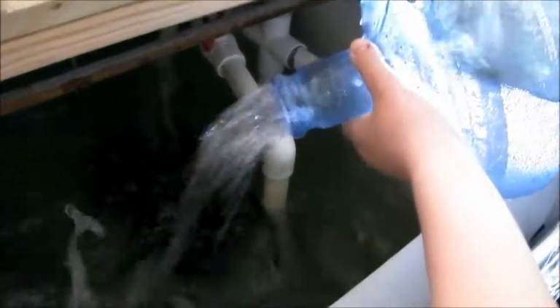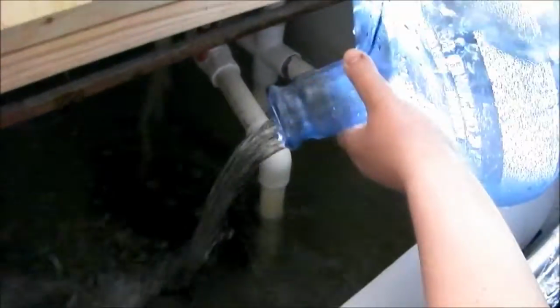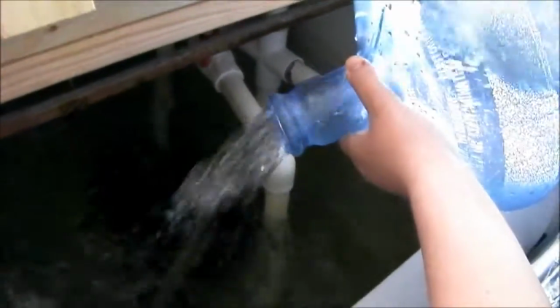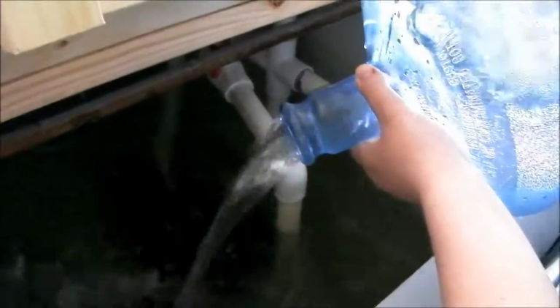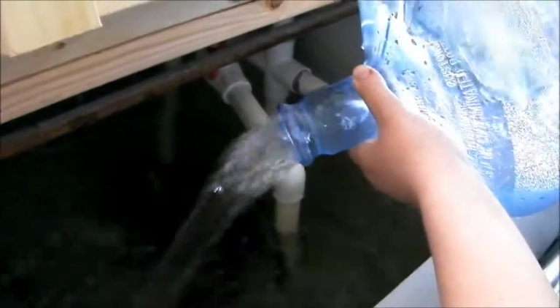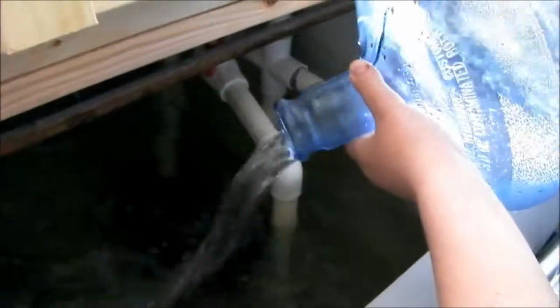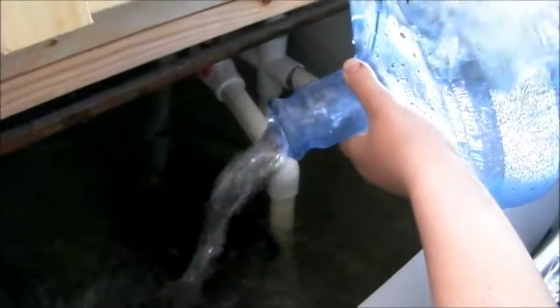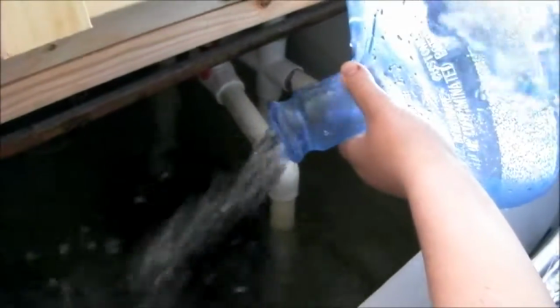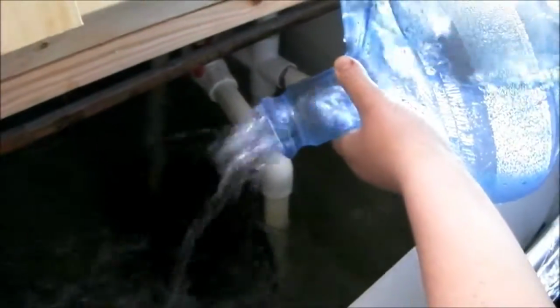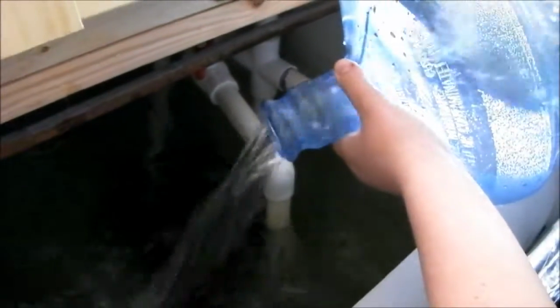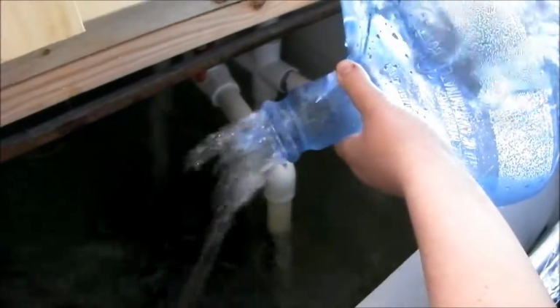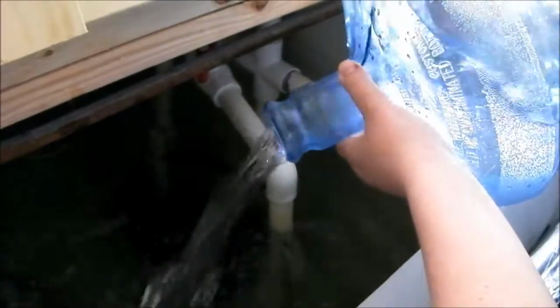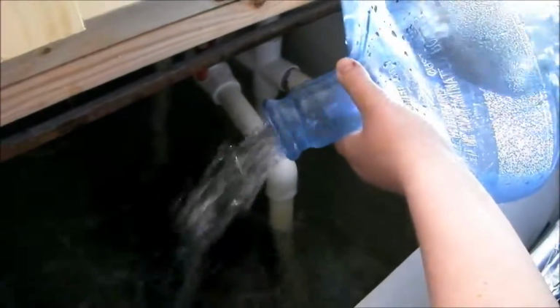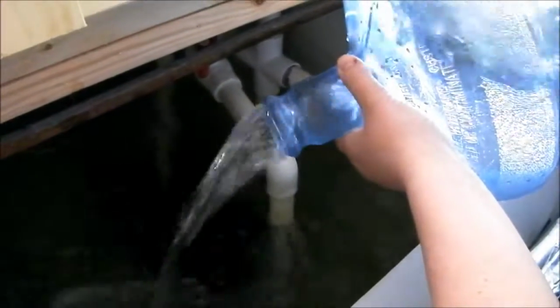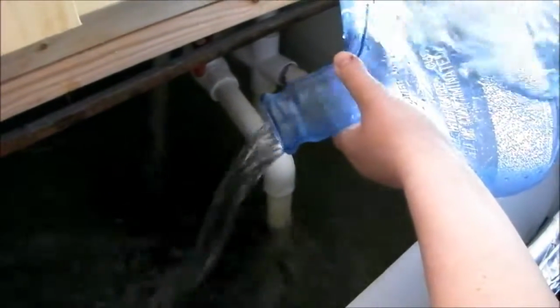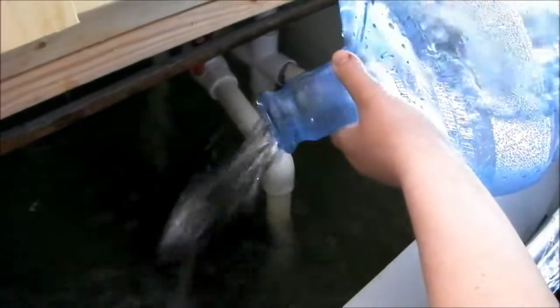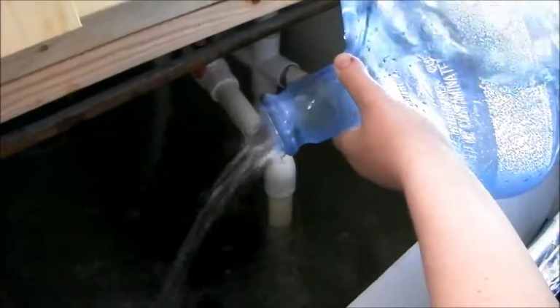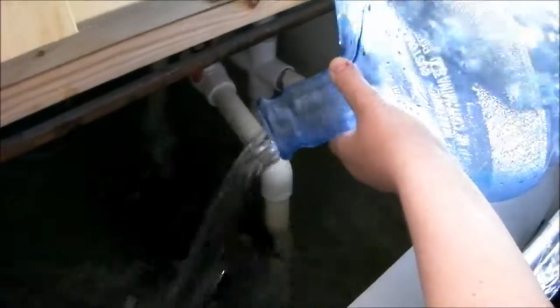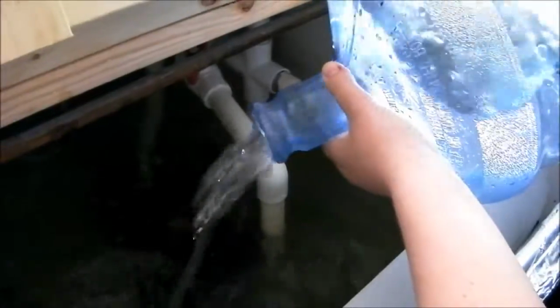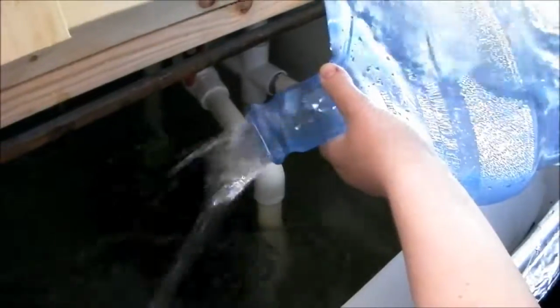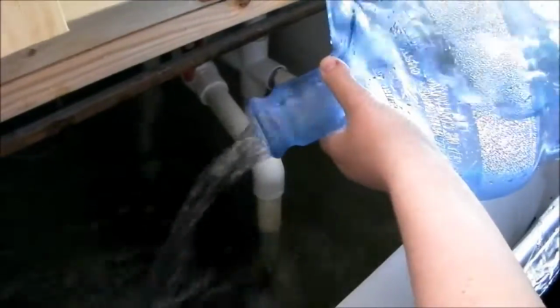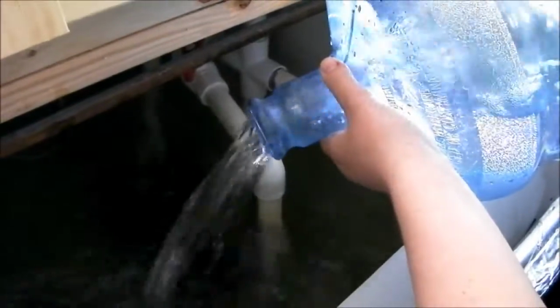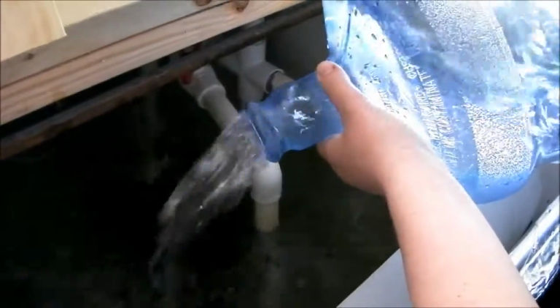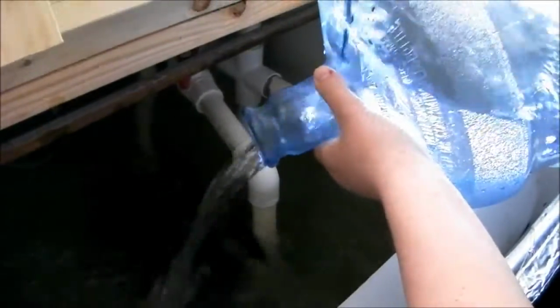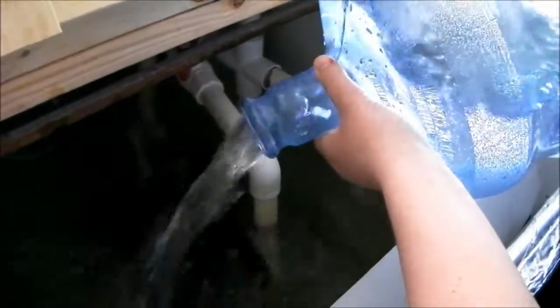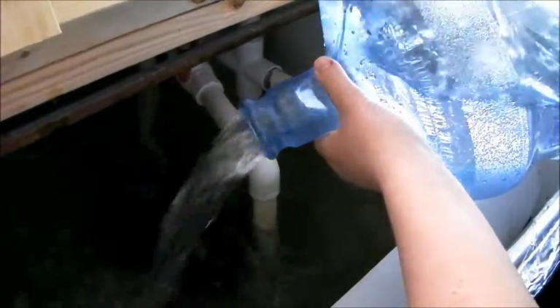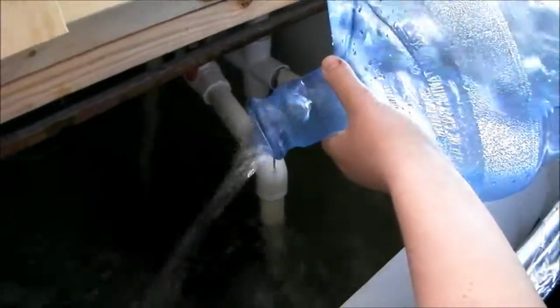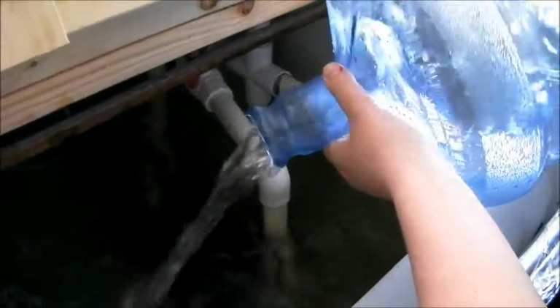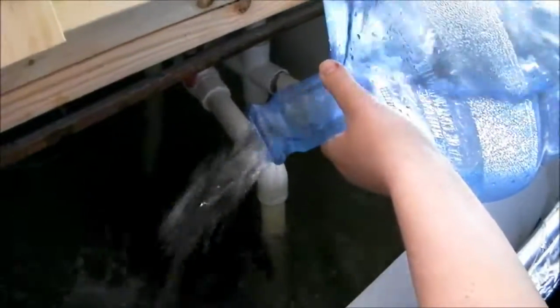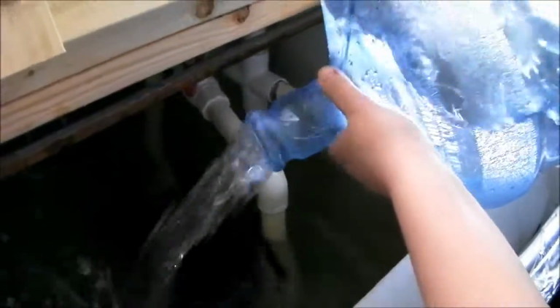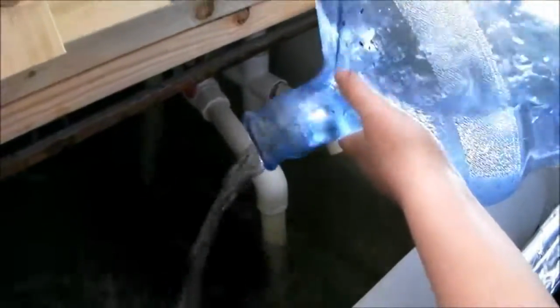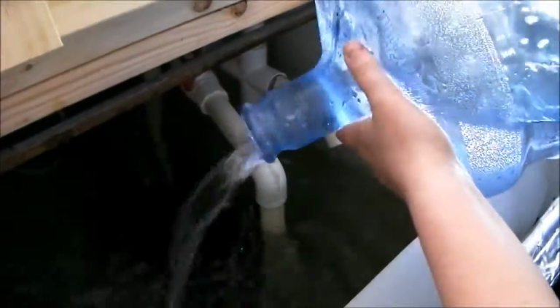This is the demineralized water that we're adding to the system right now. We're still trying to lower that pH.